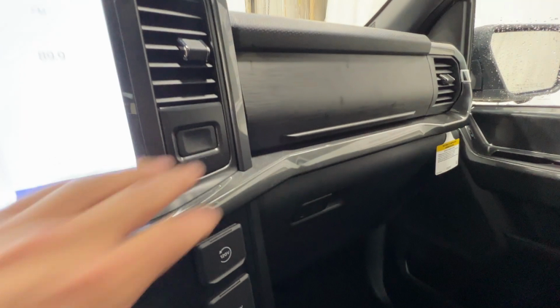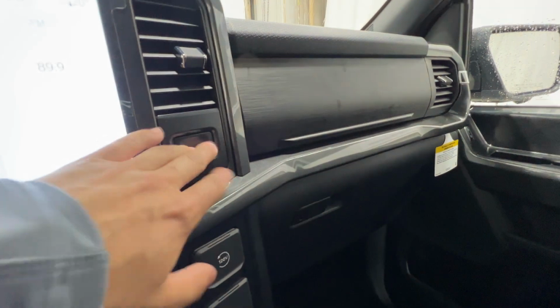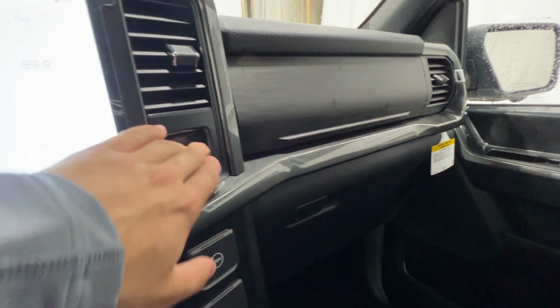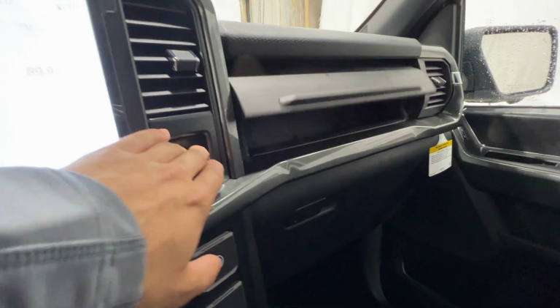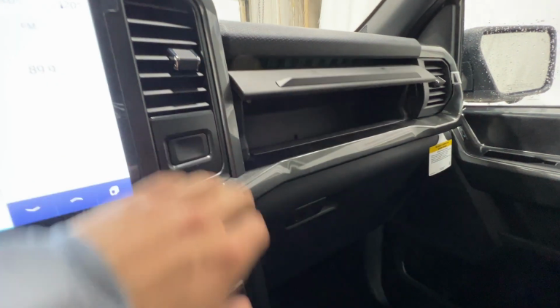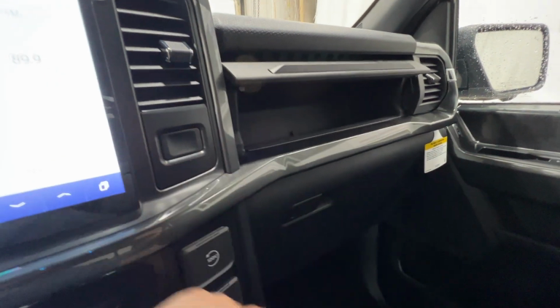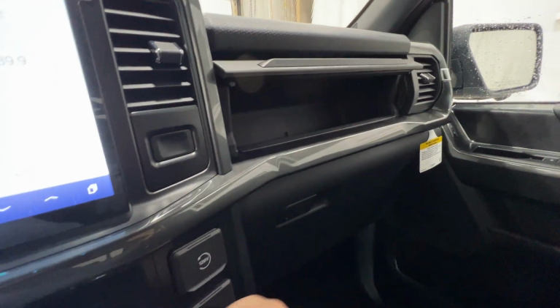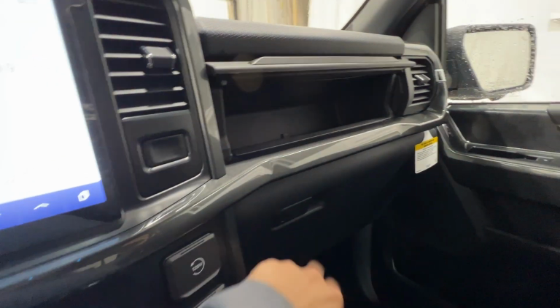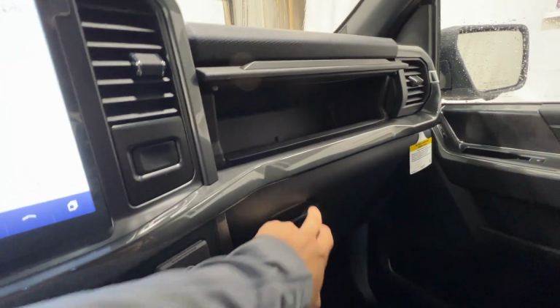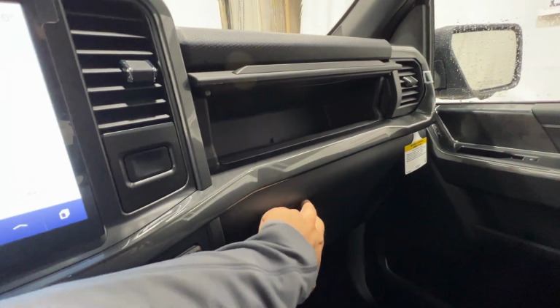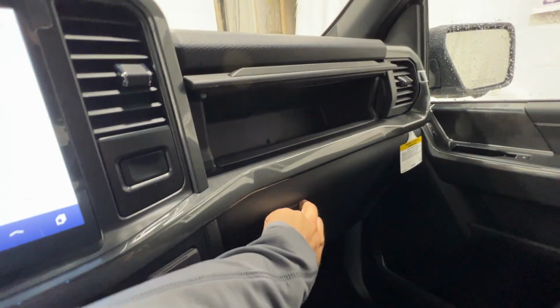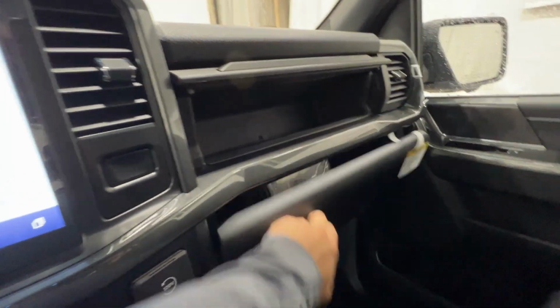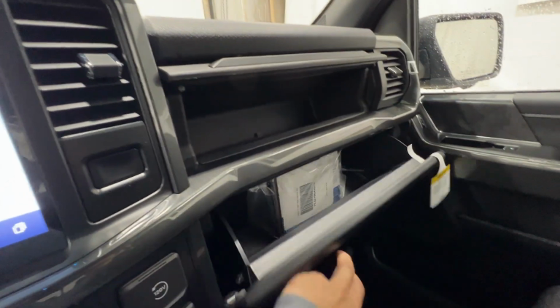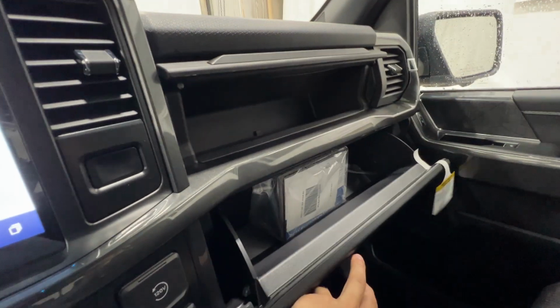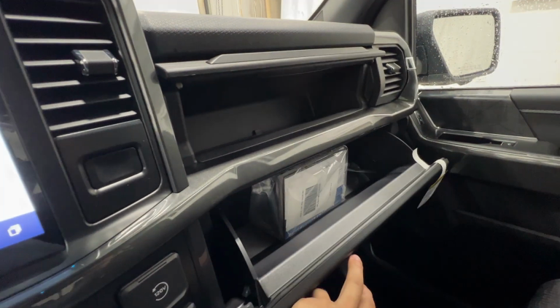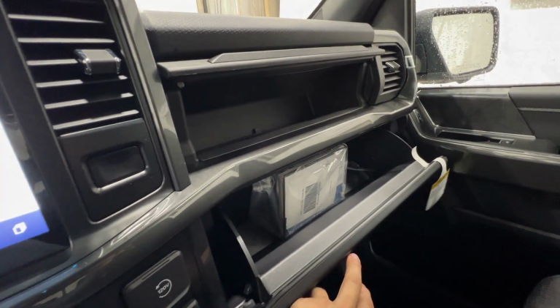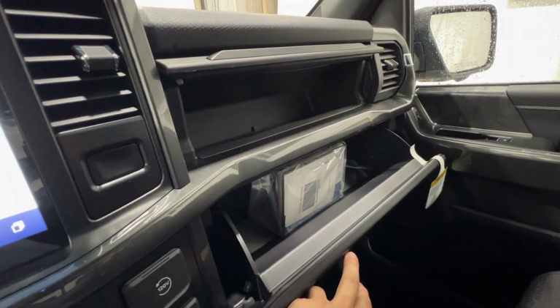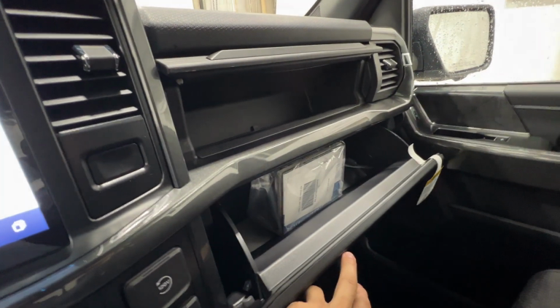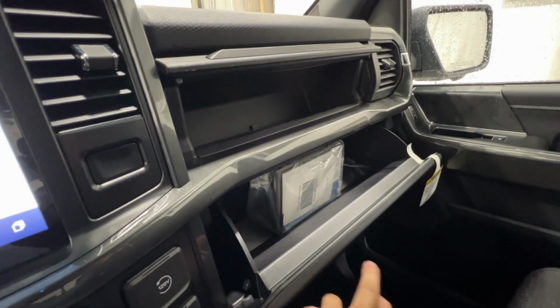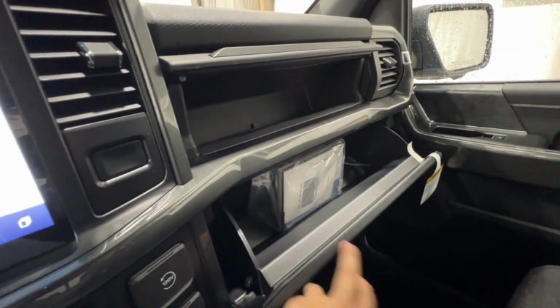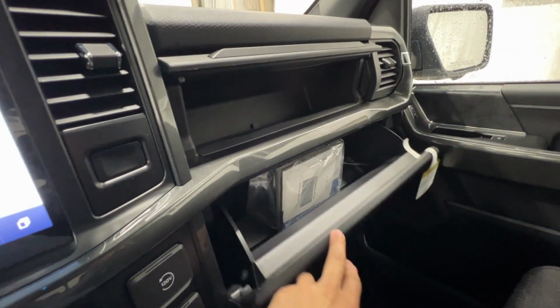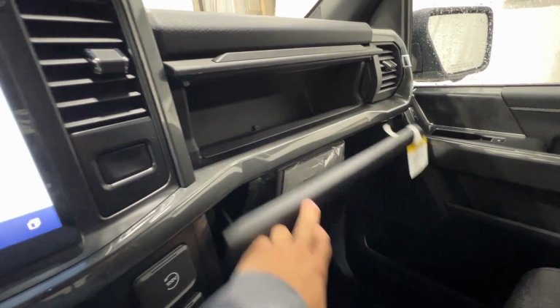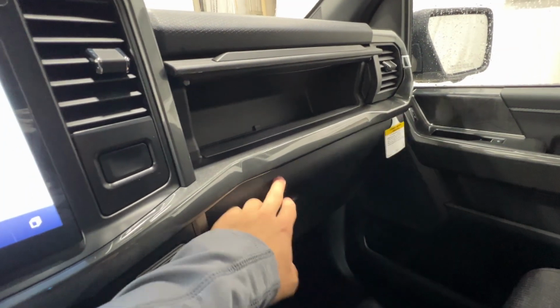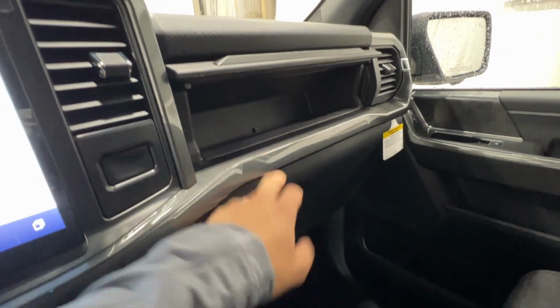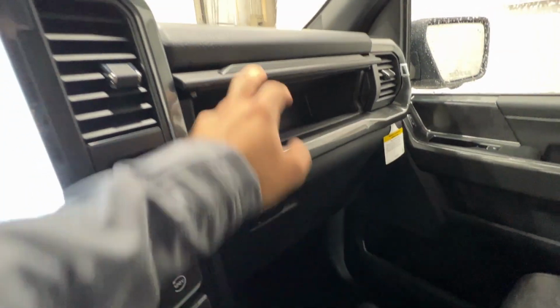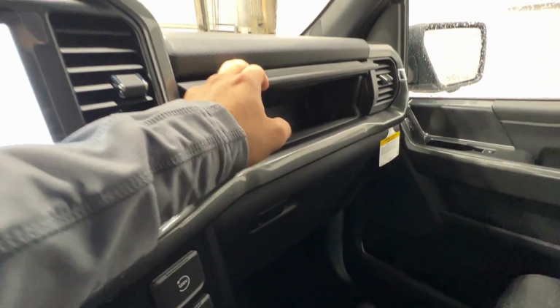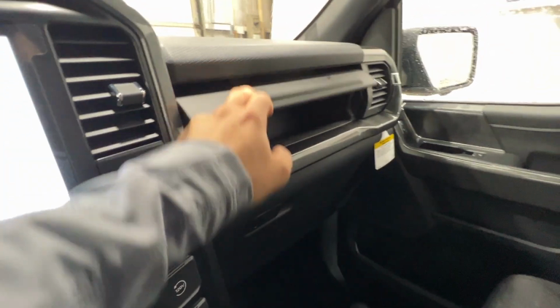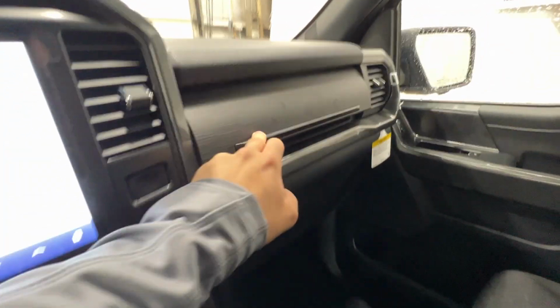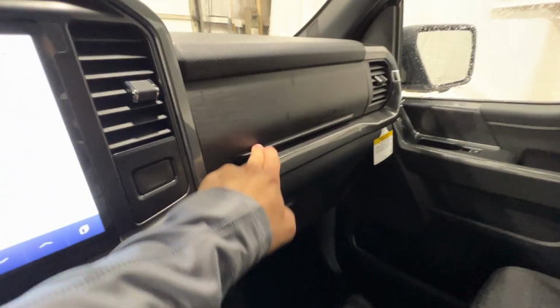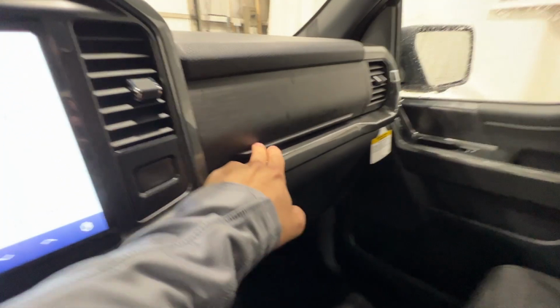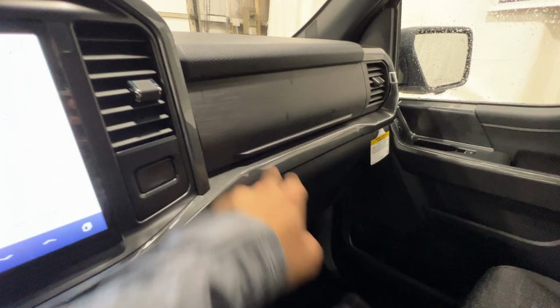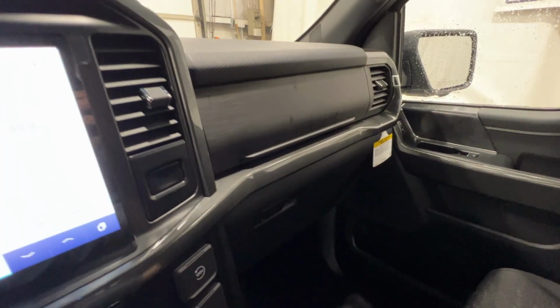There's also a dual glove box right here, just adding to the enormous amount of storage in this truck.